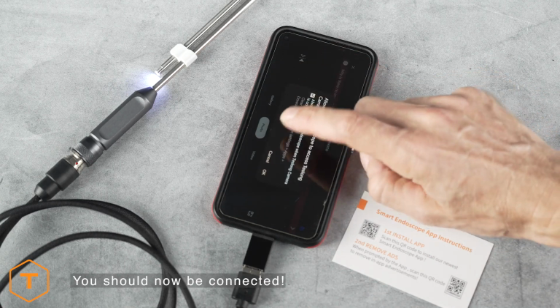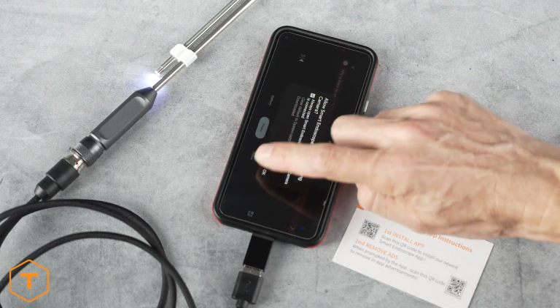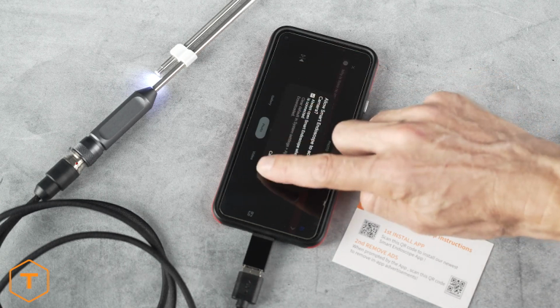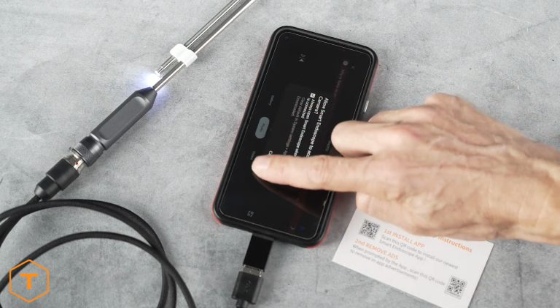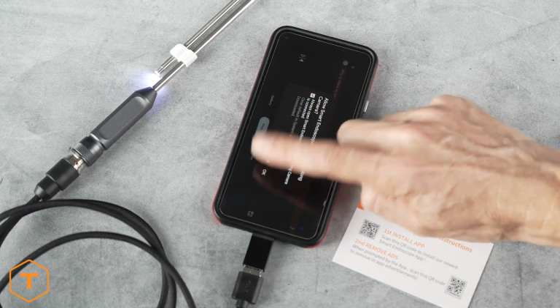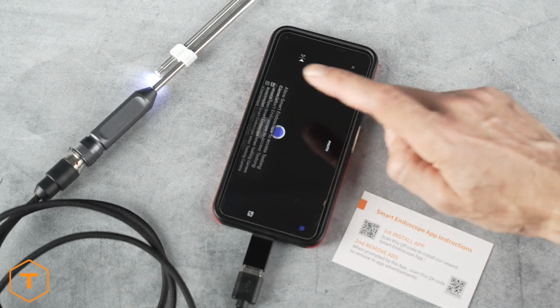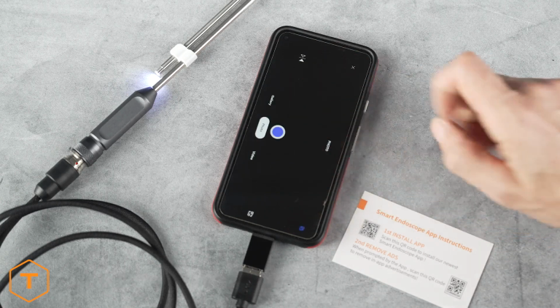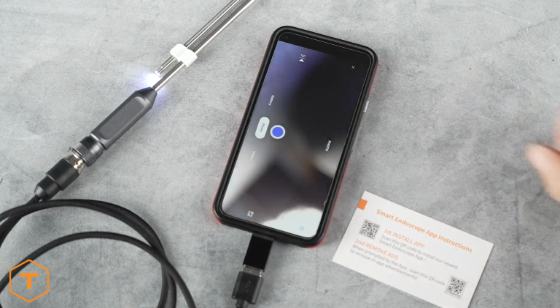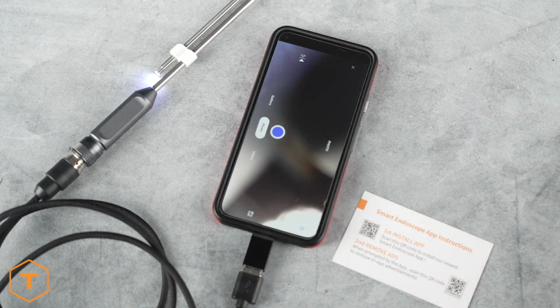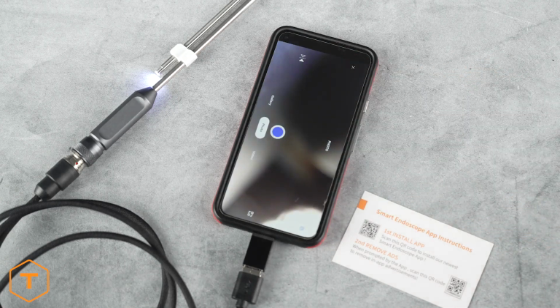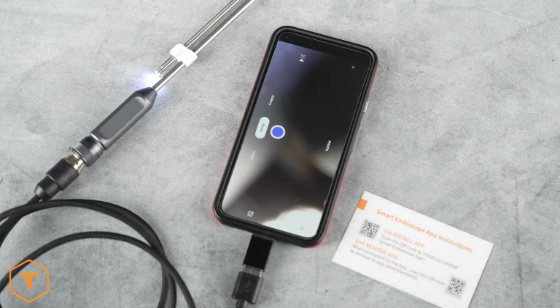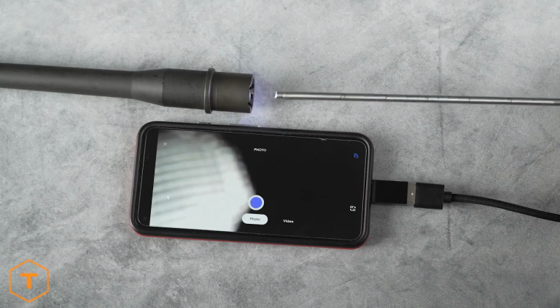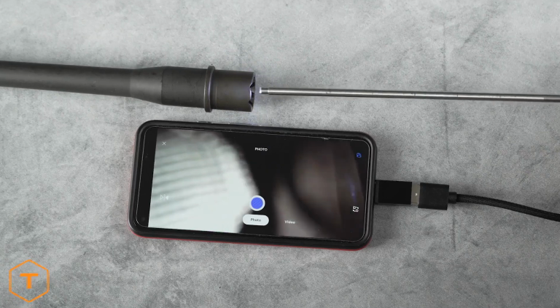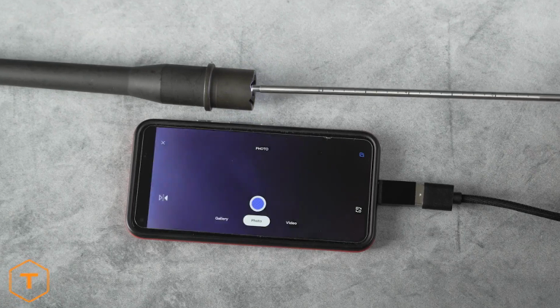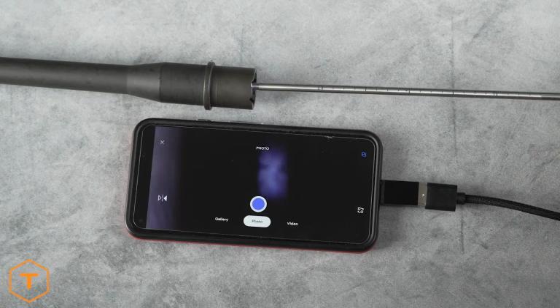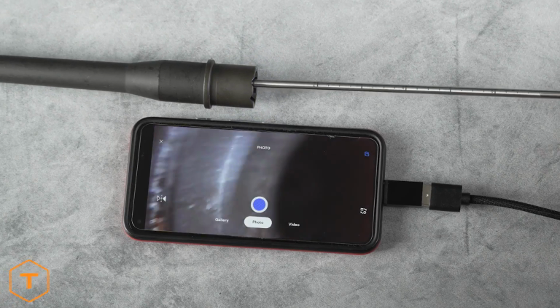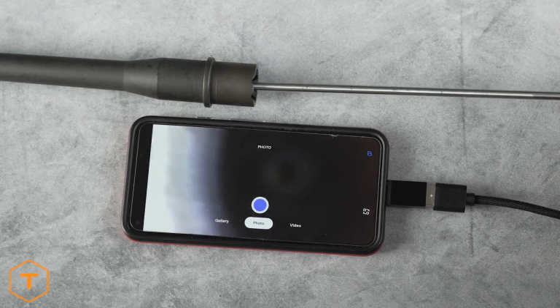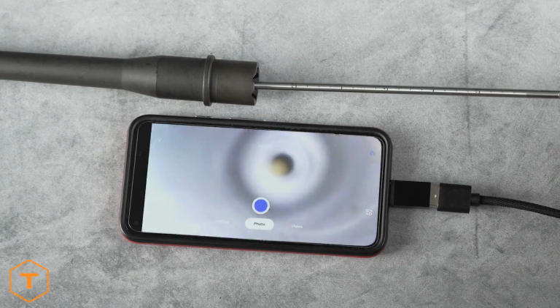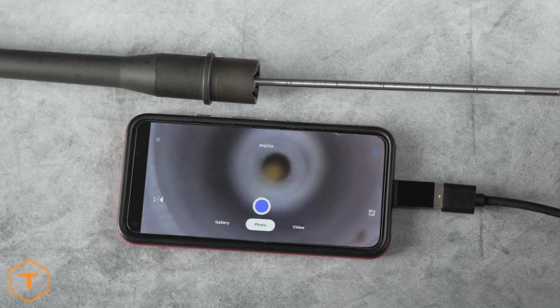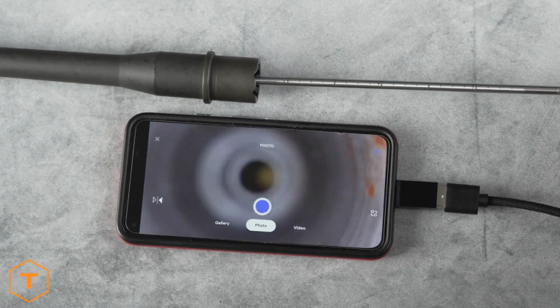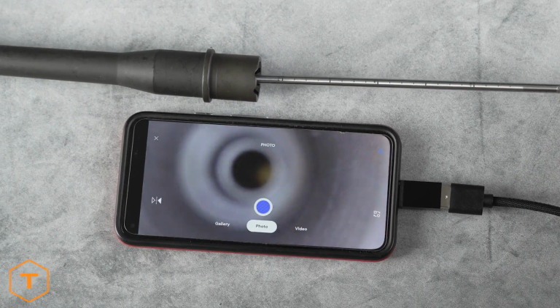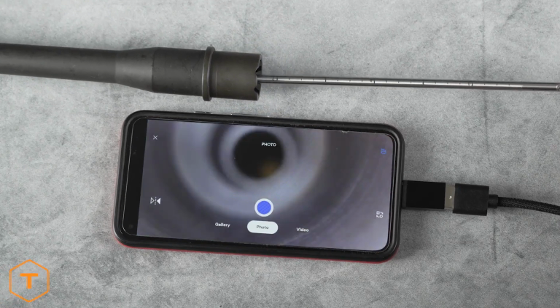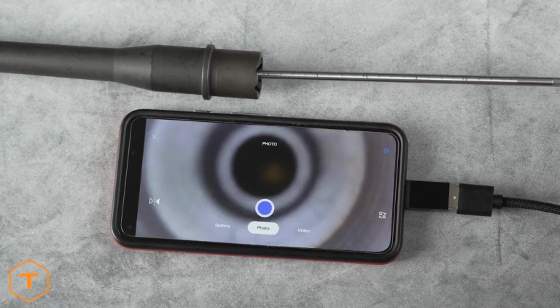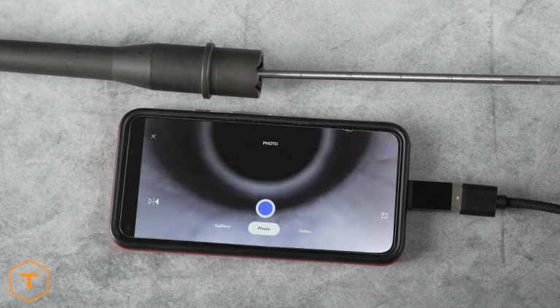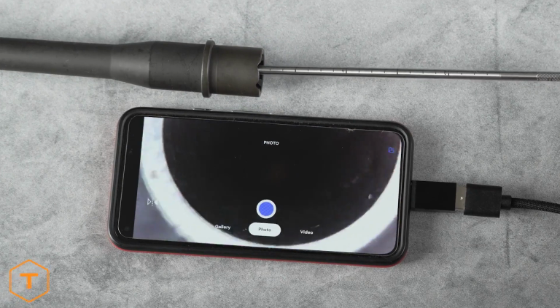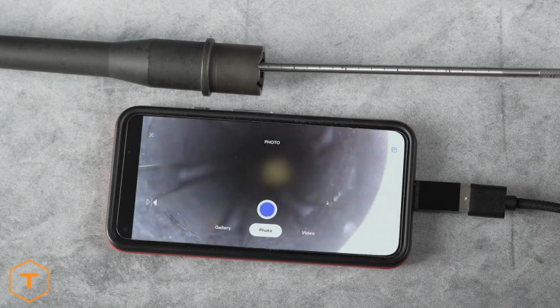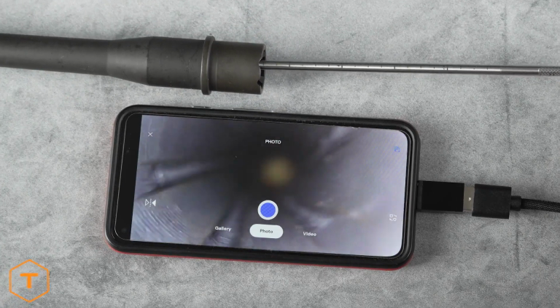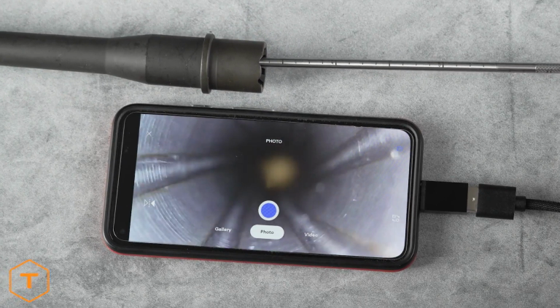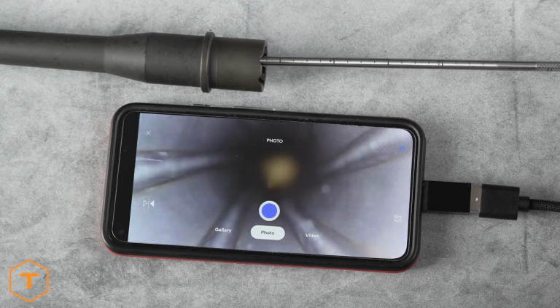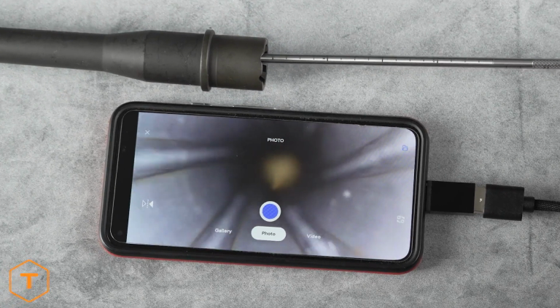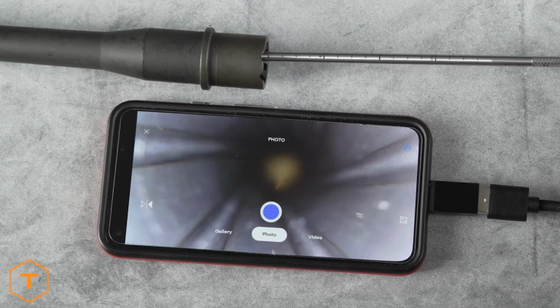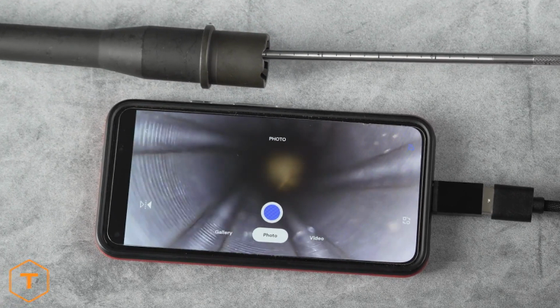Now you can use the app to take photos, video, or even view your contents in a gallery.